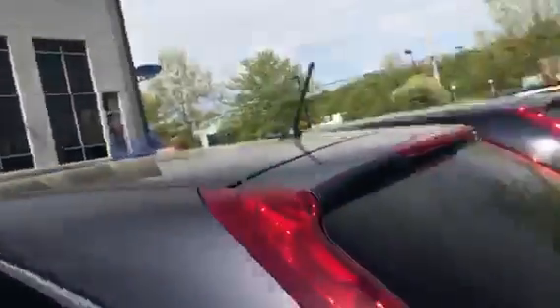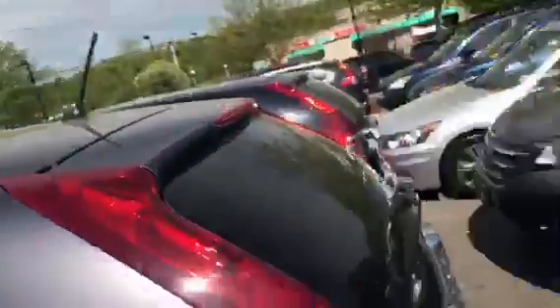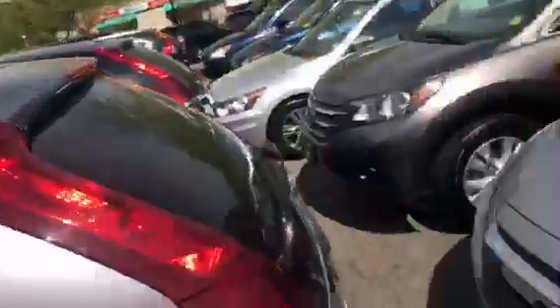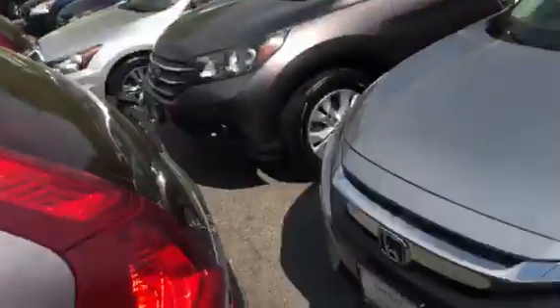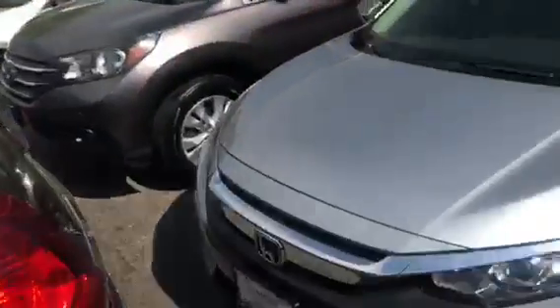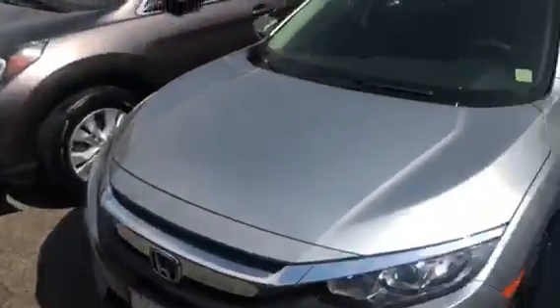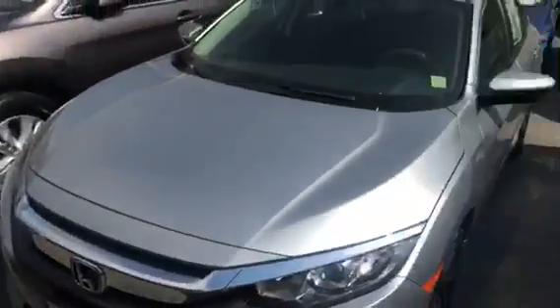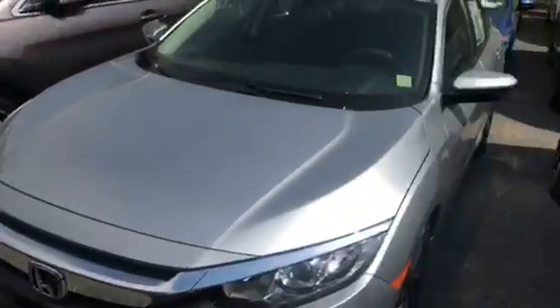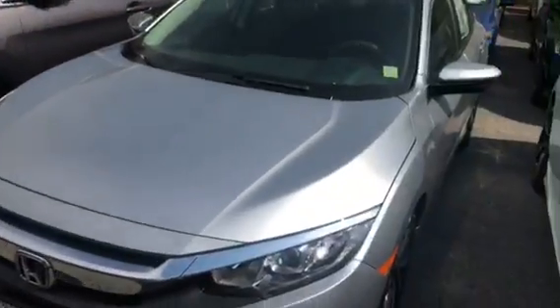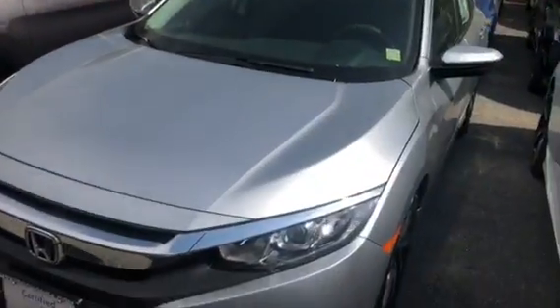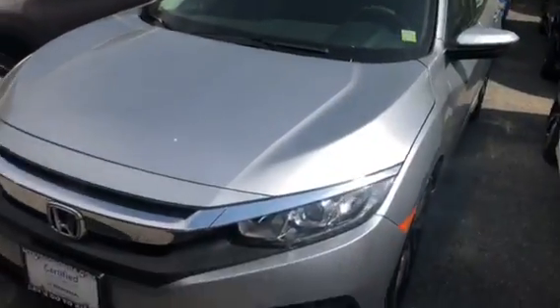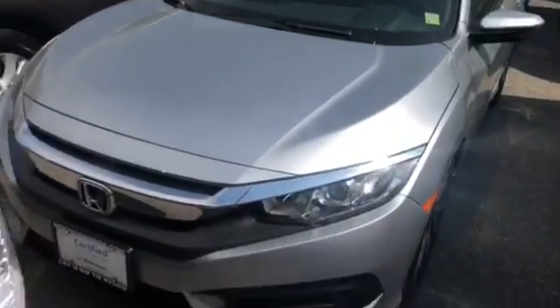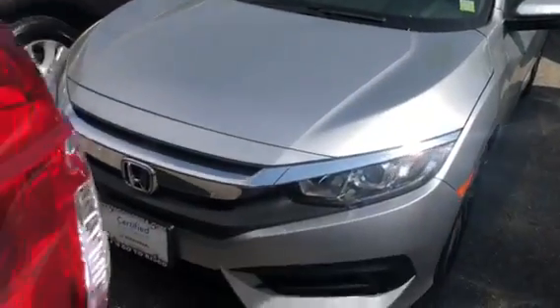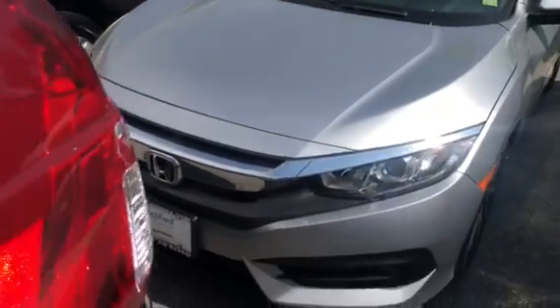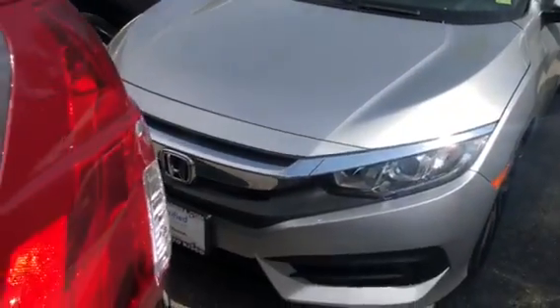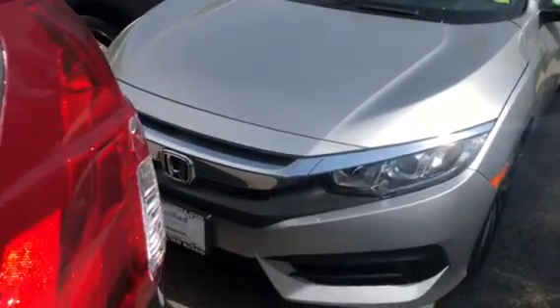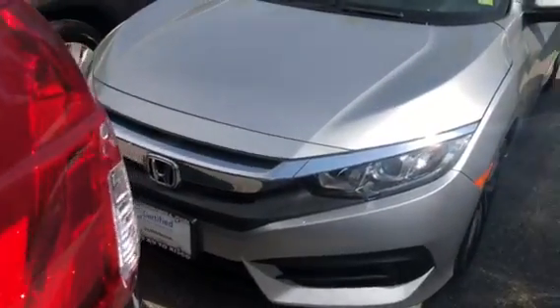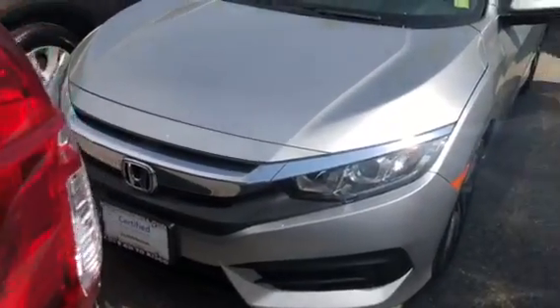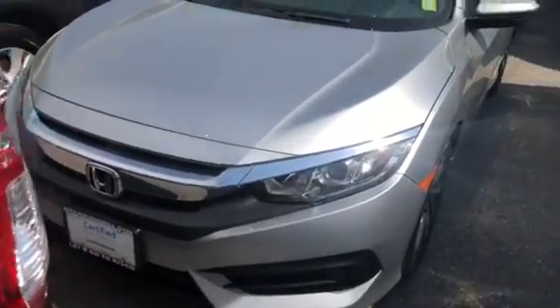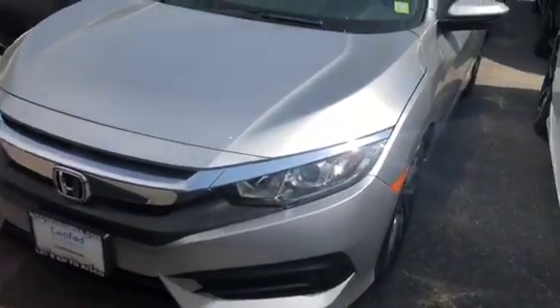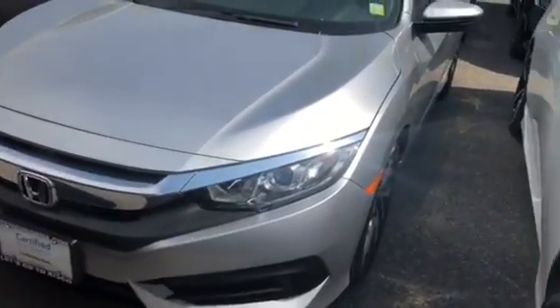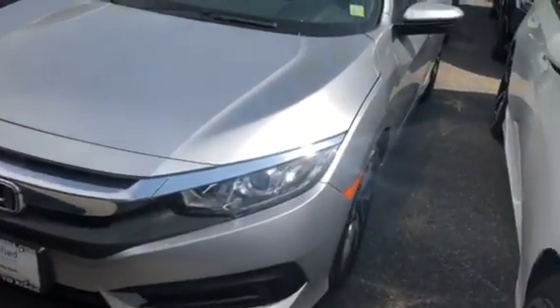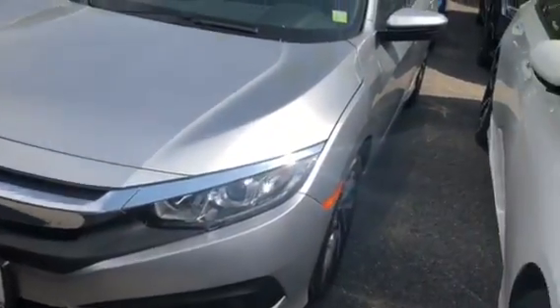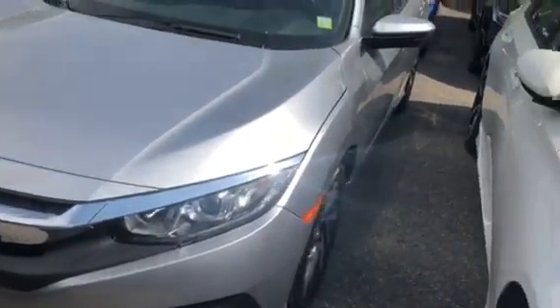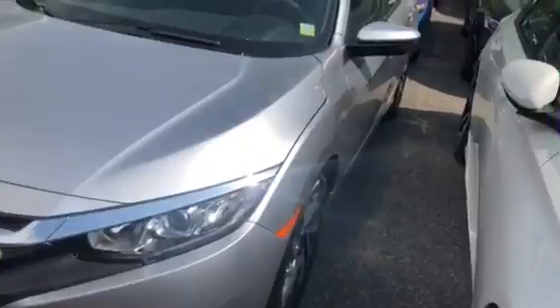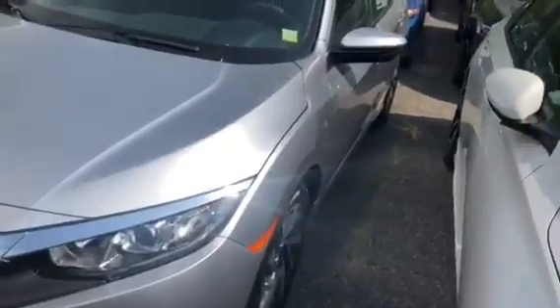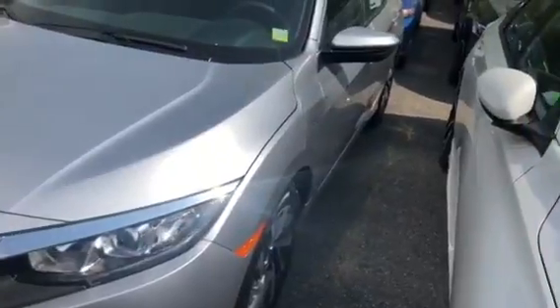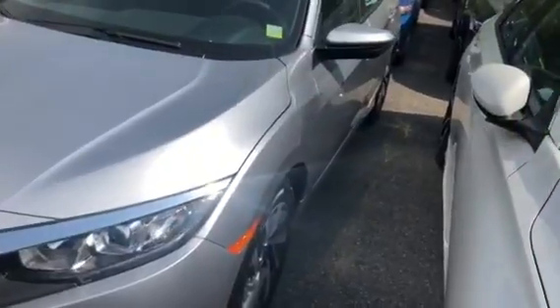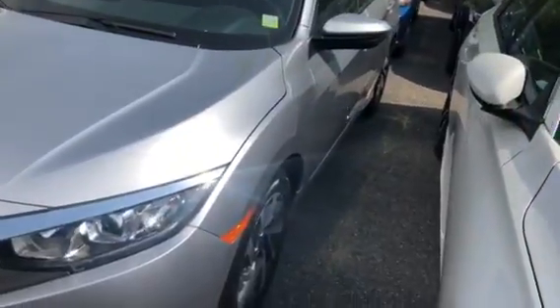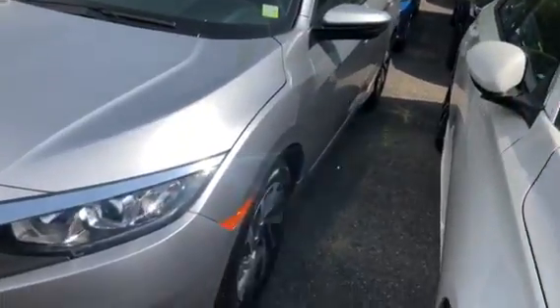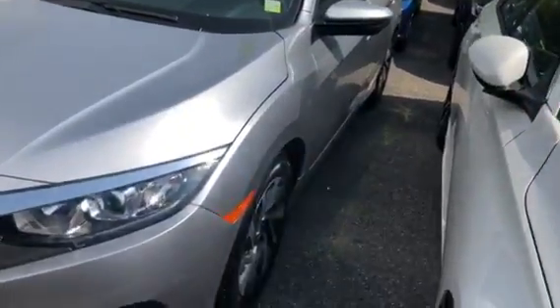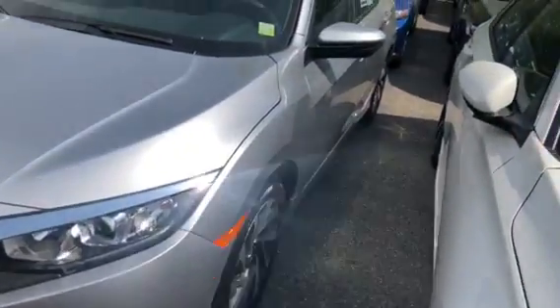Here we have the 2017 Honda Civic EX, Lunar Silver.